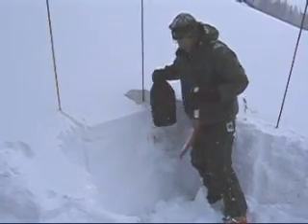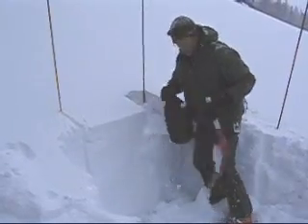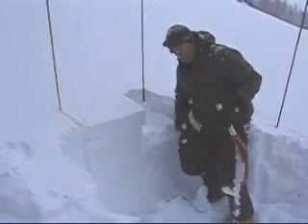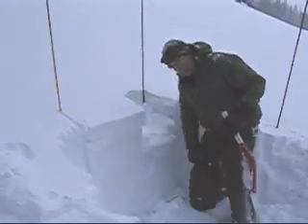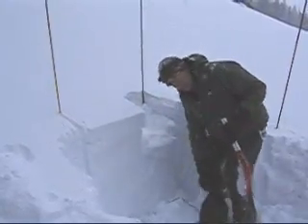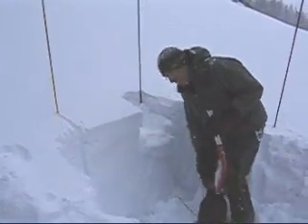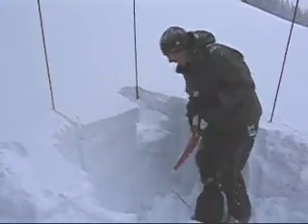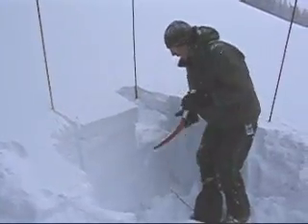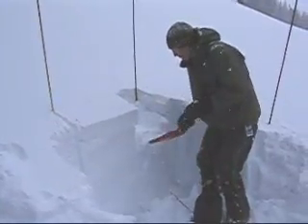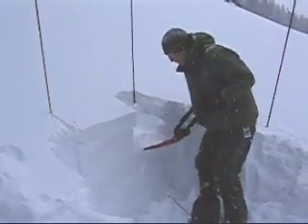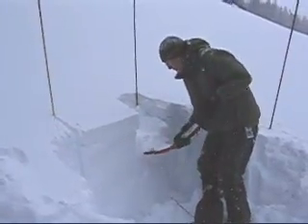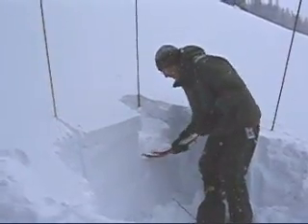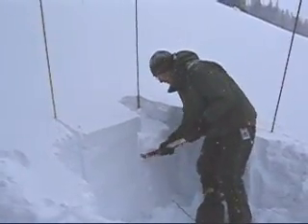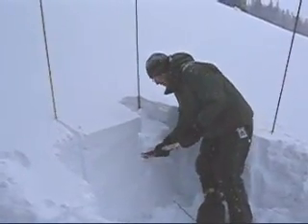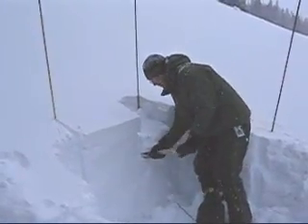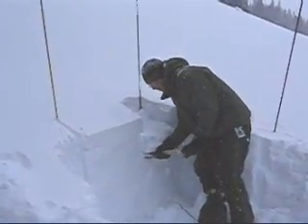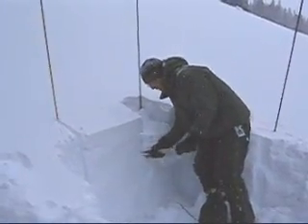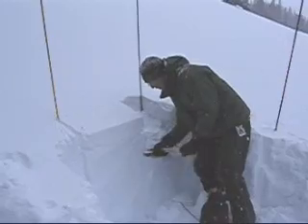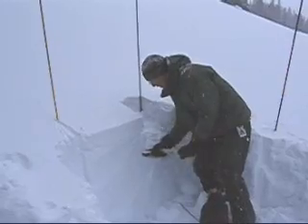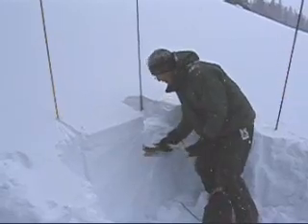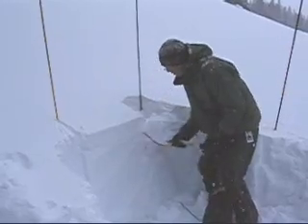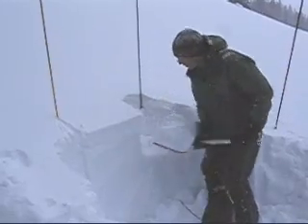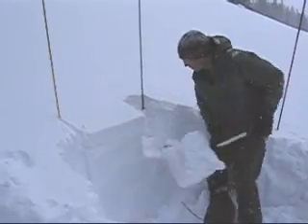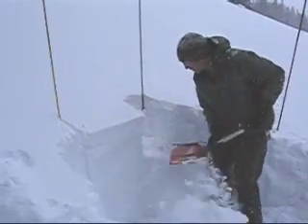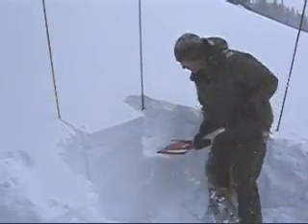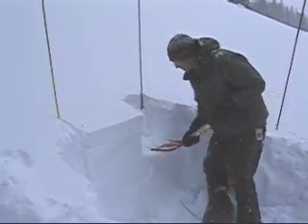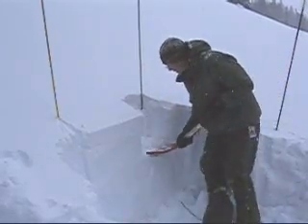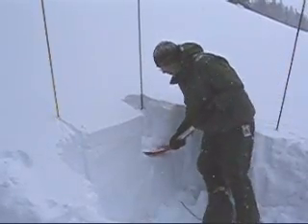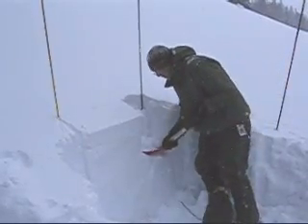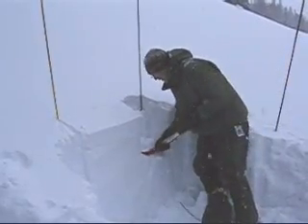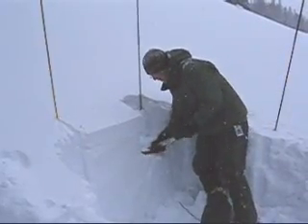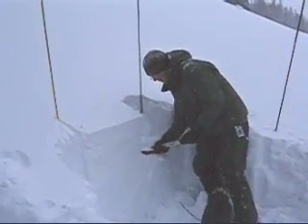You can see that it's taking a lot of force to try and get this thing to break. I'm going to remove some of the snow from on top here.